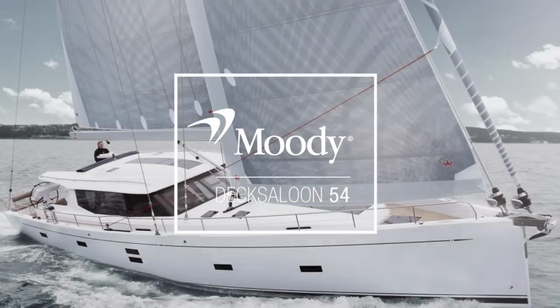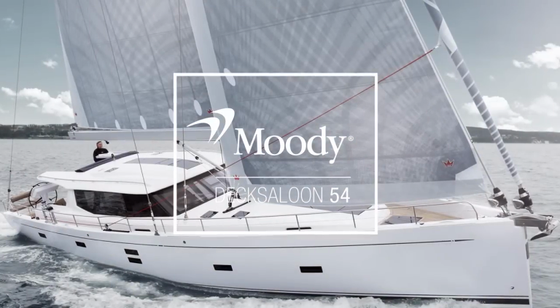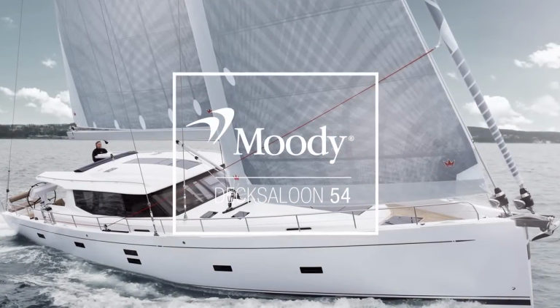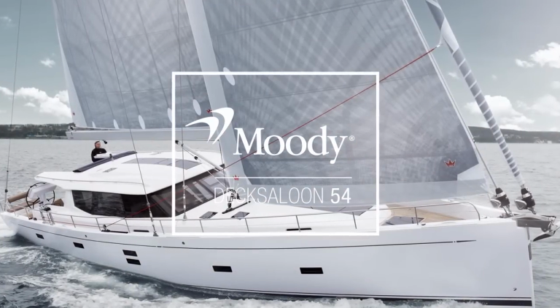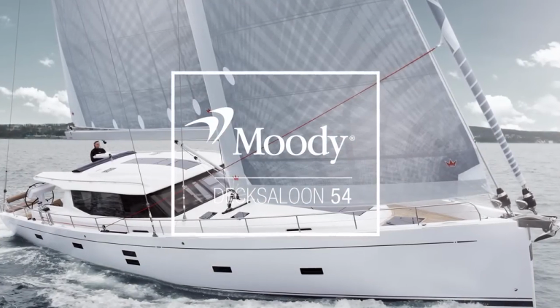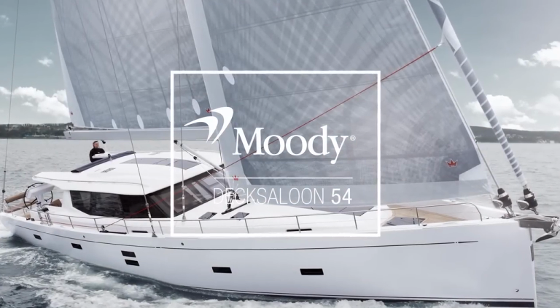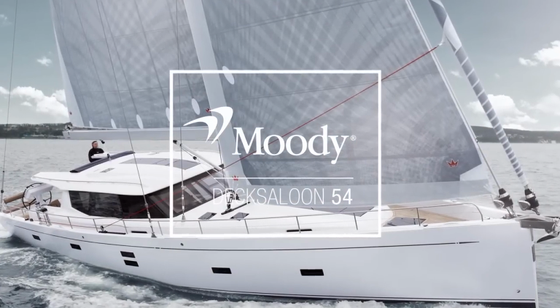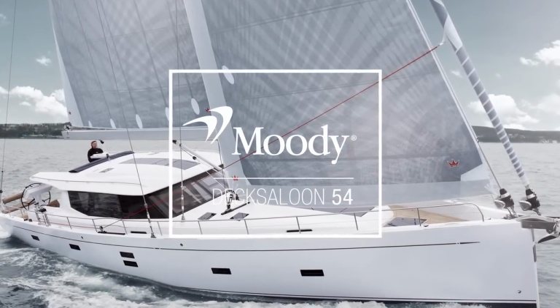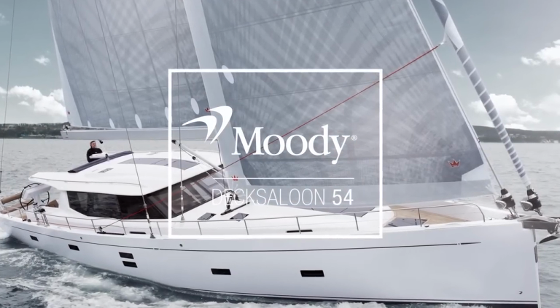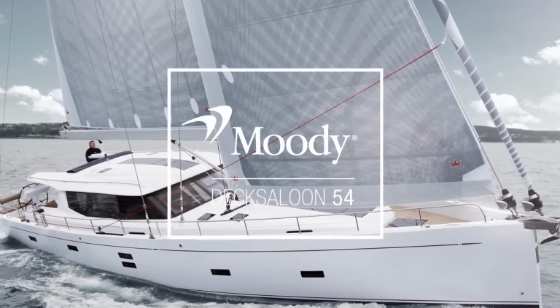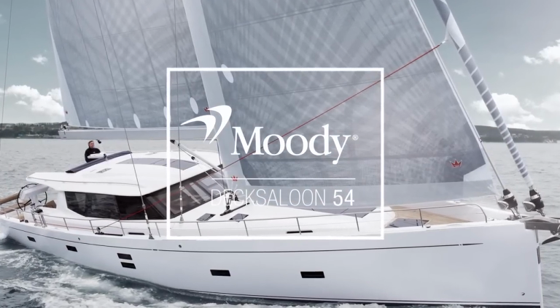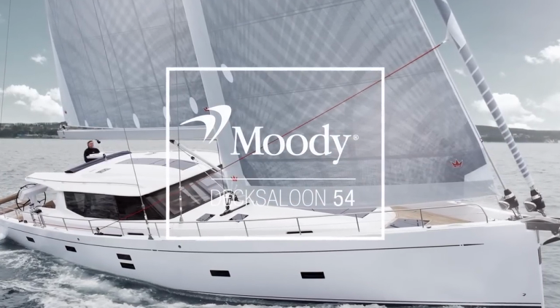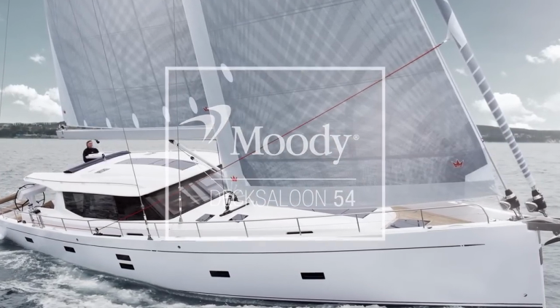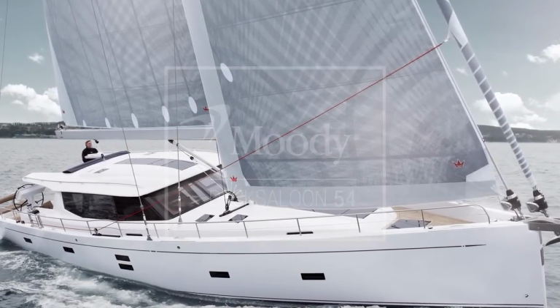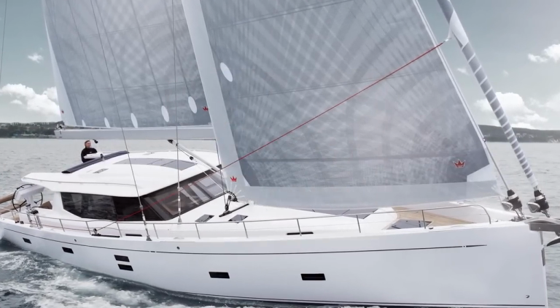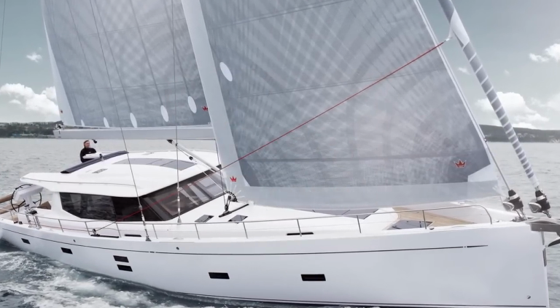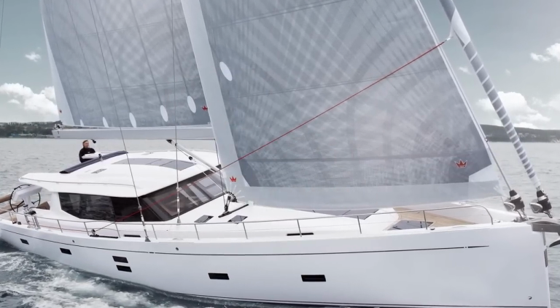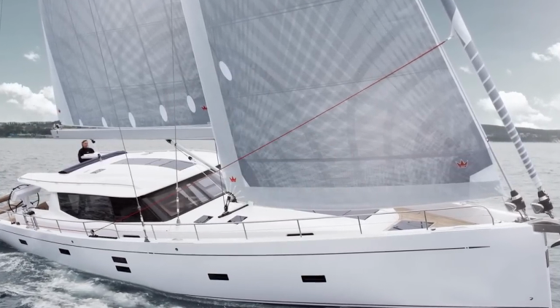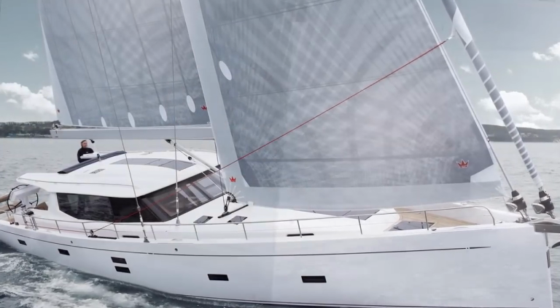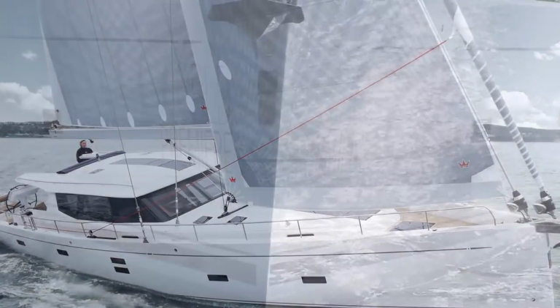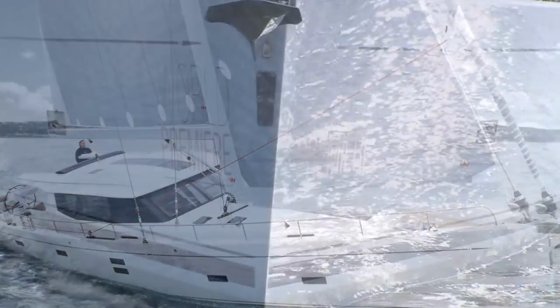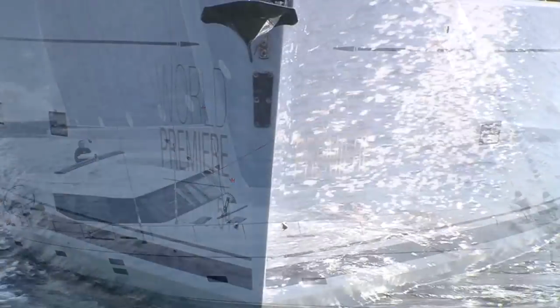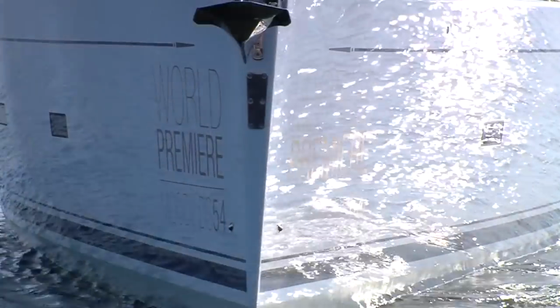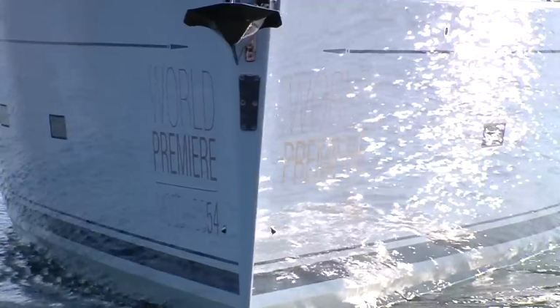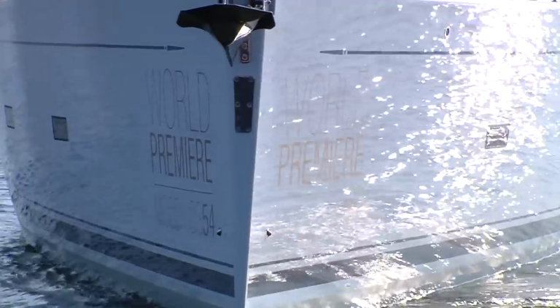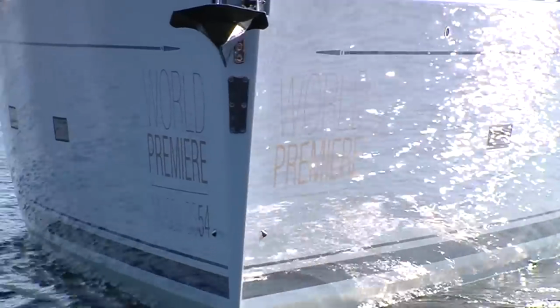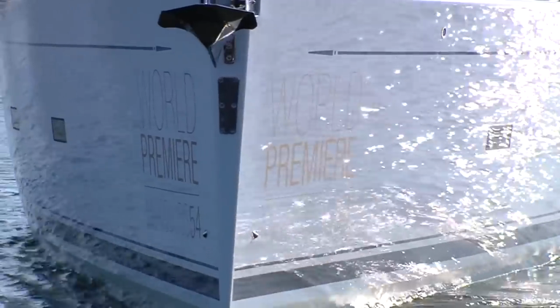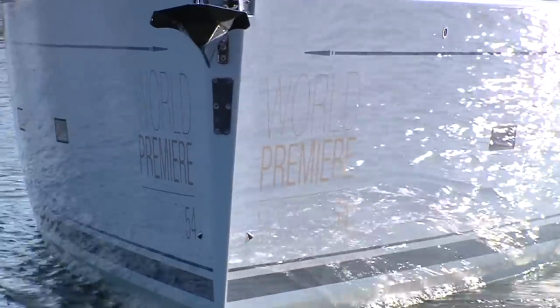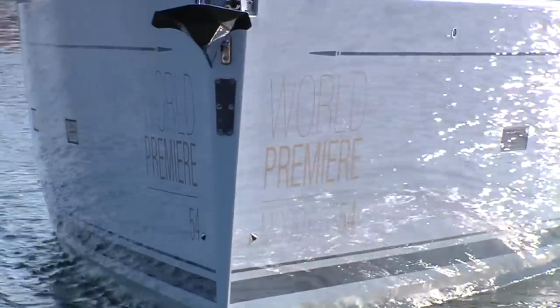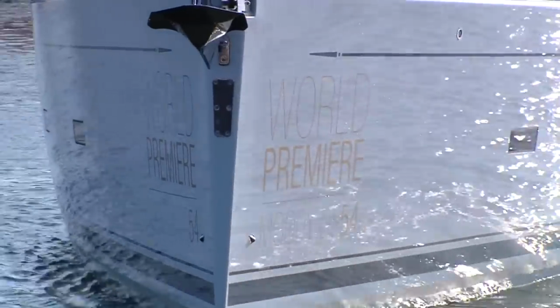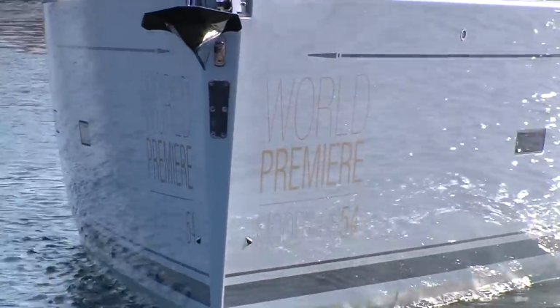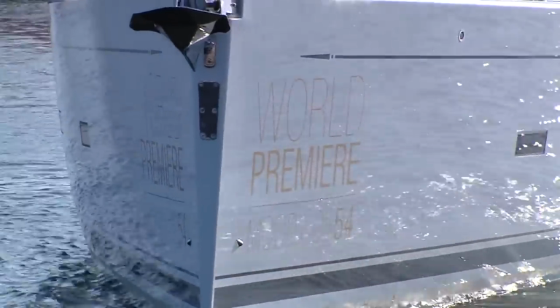Today we are on the Moody 54, which is the brand new Moody, just recently launched, and I'm here to explain some features of this nice boat.